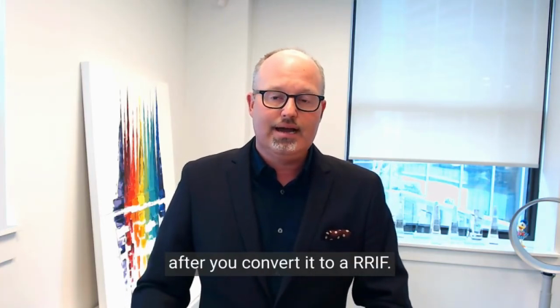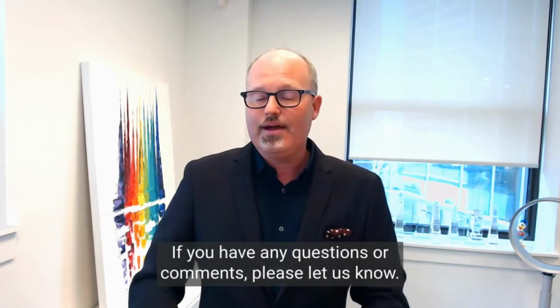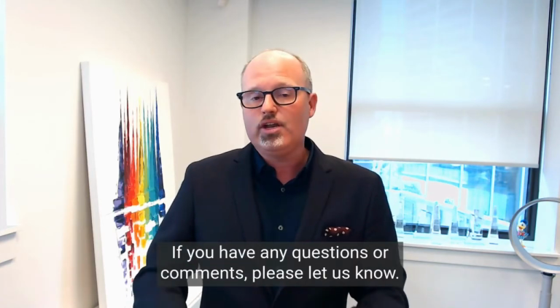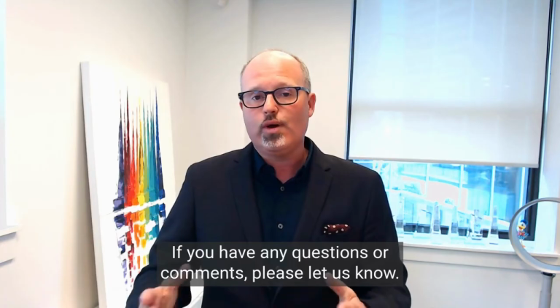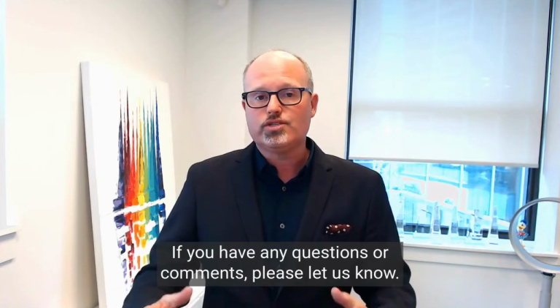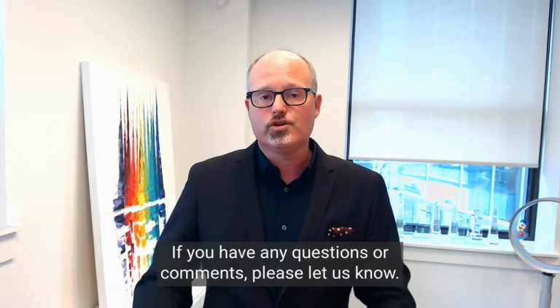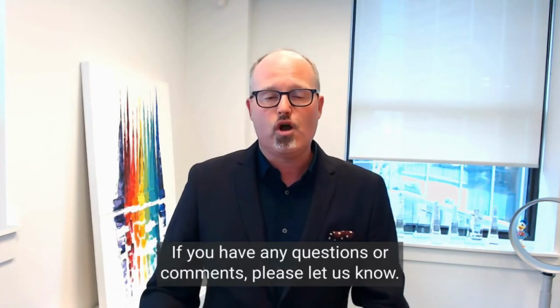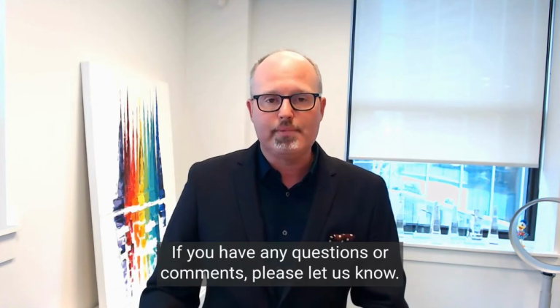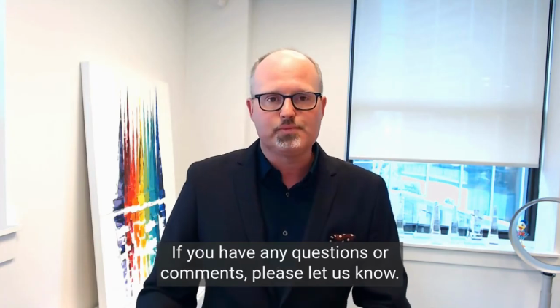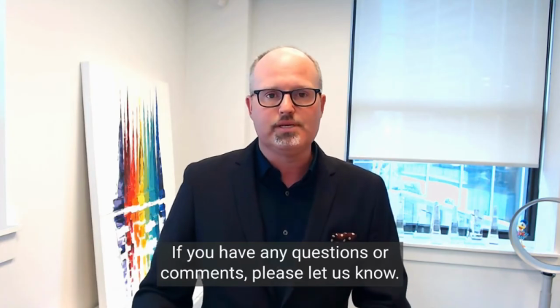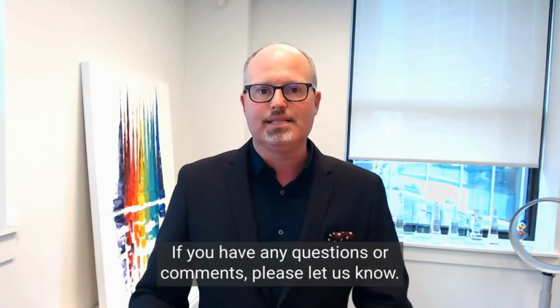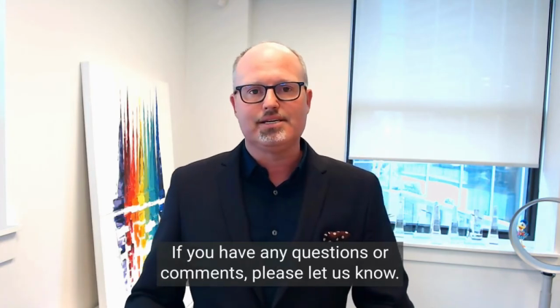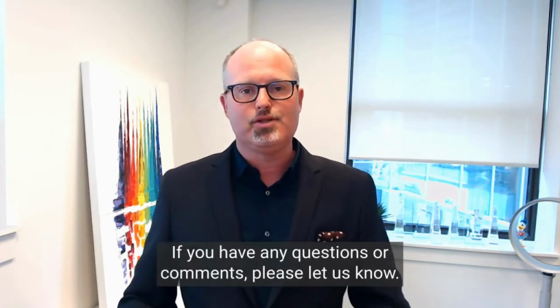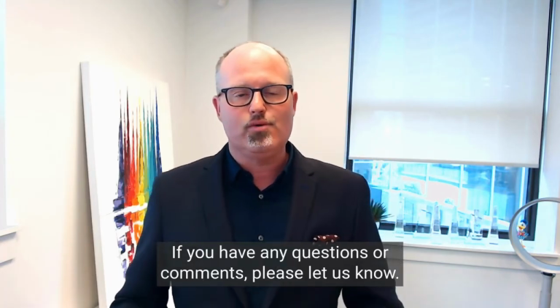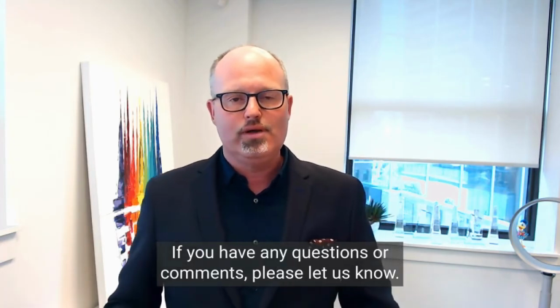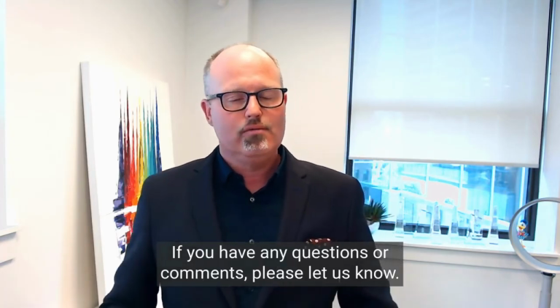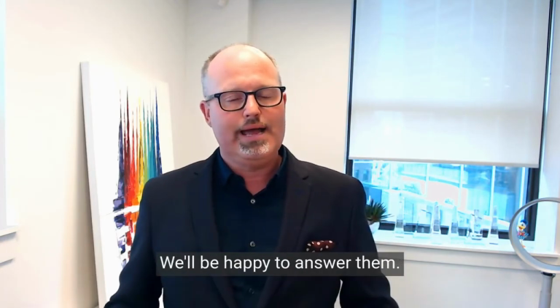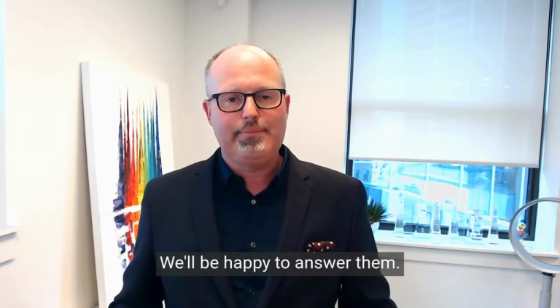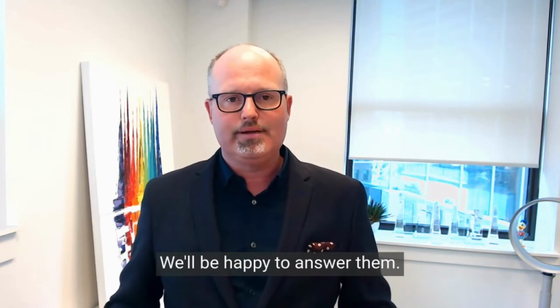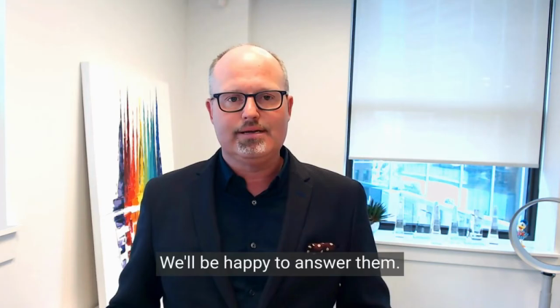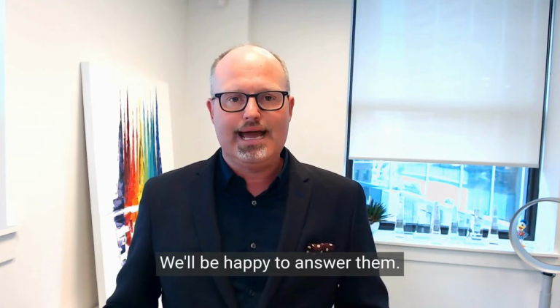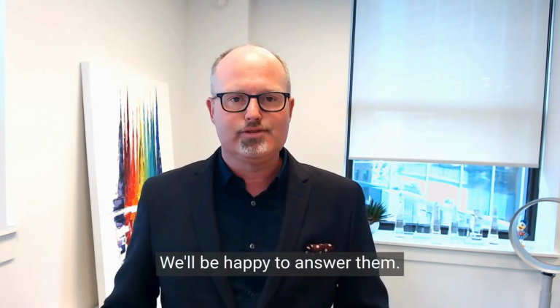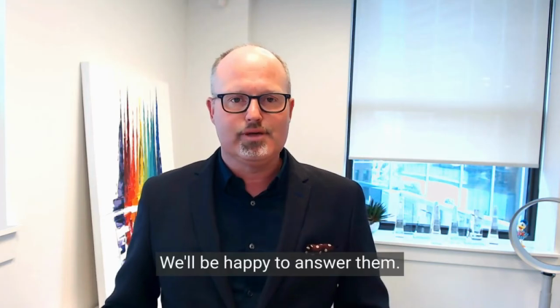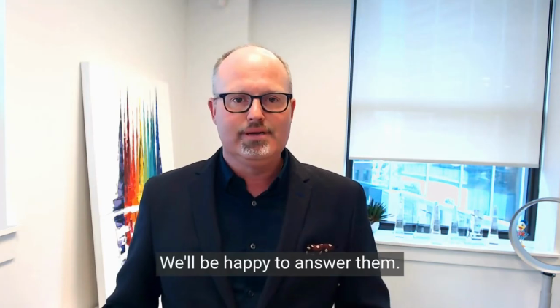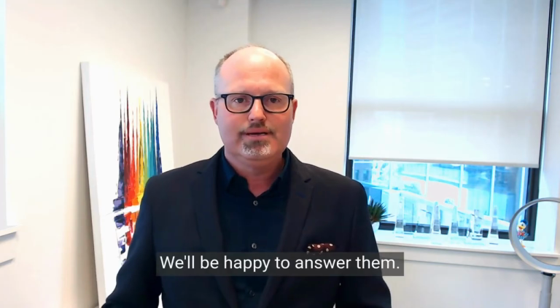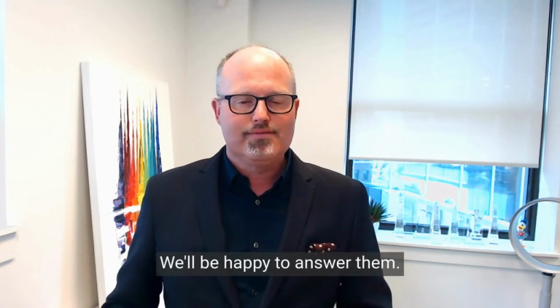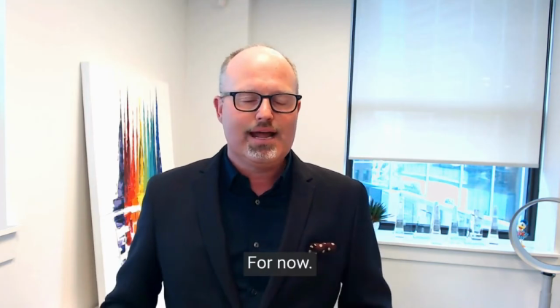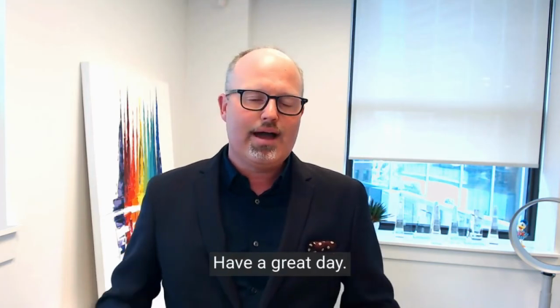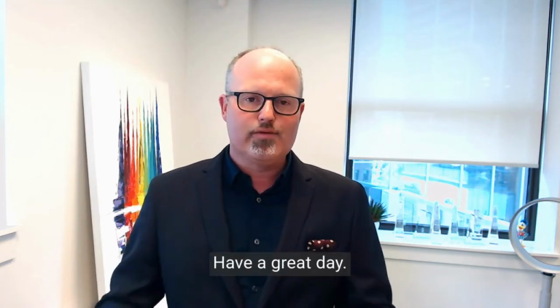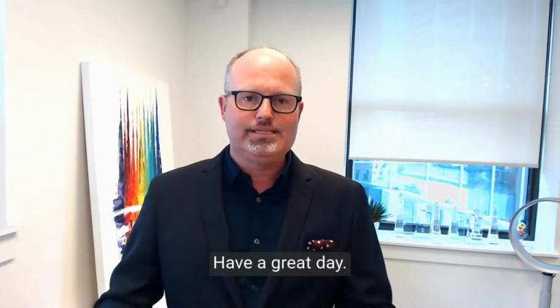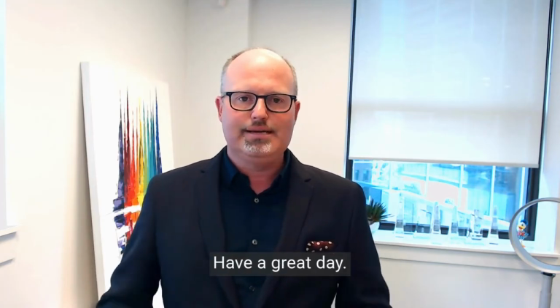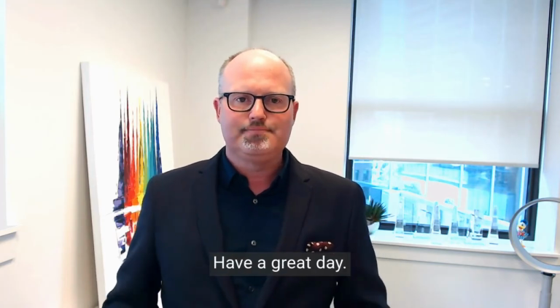Do you have any questions or comments? Please let us know — we'd be happy to answer them. Have a great day.